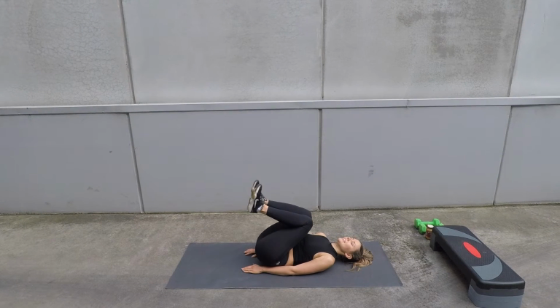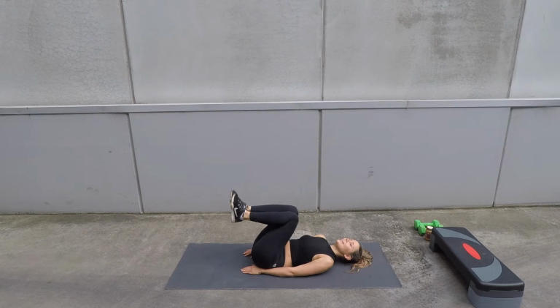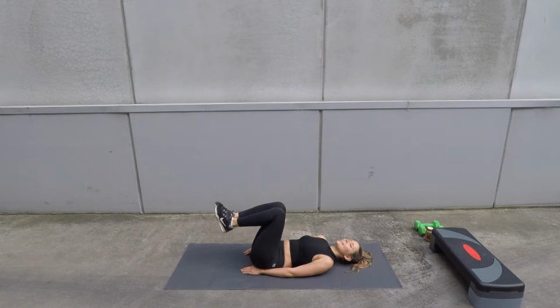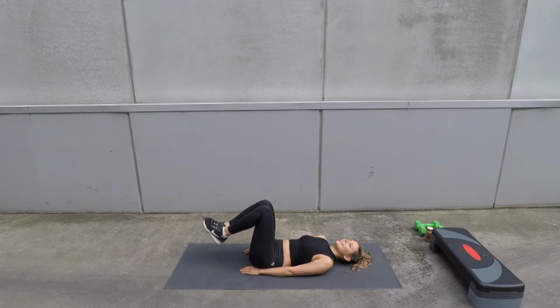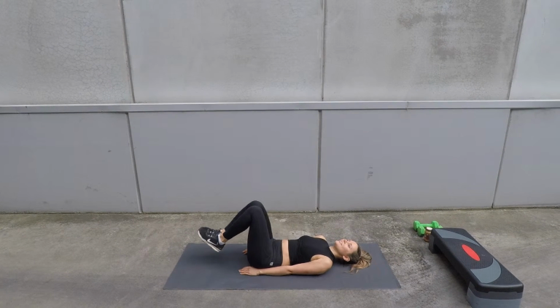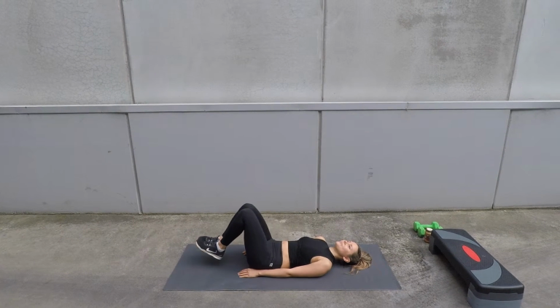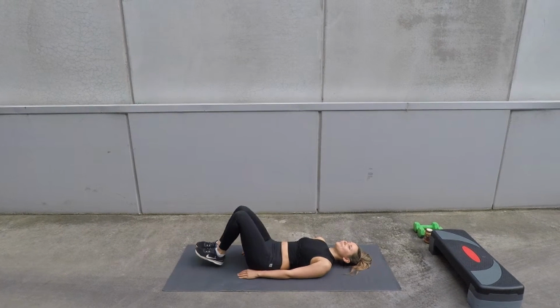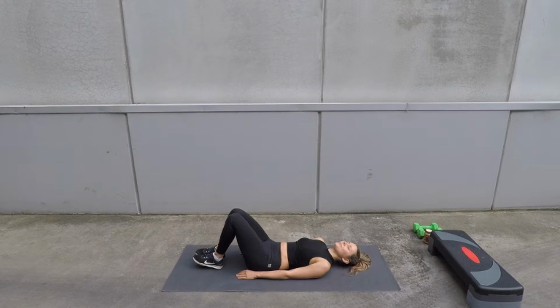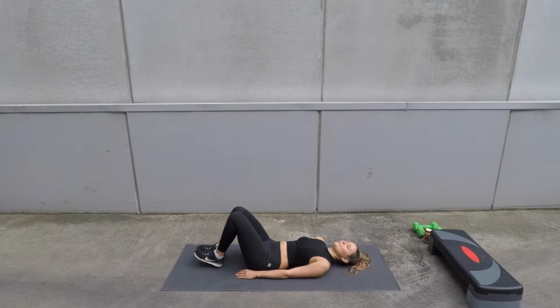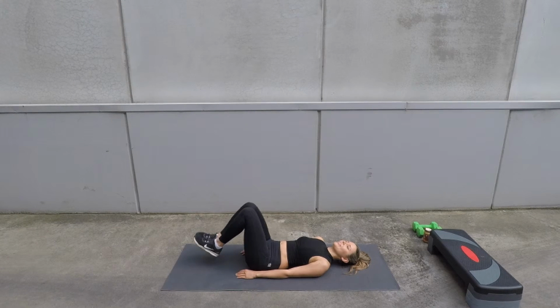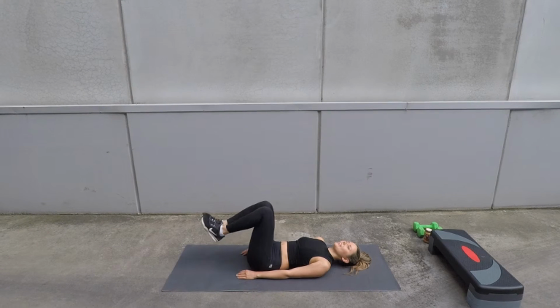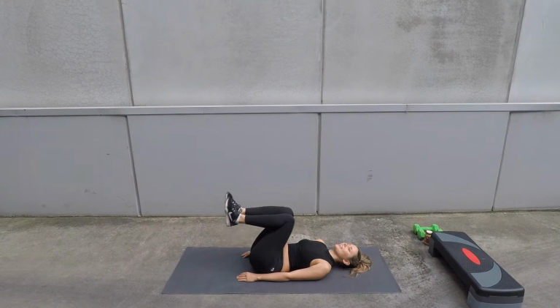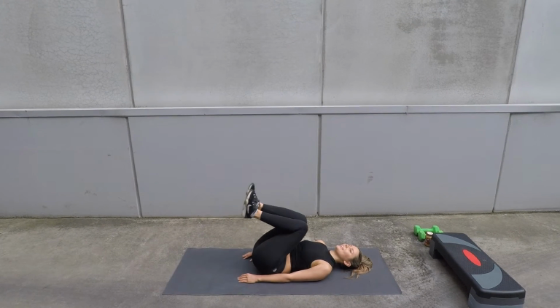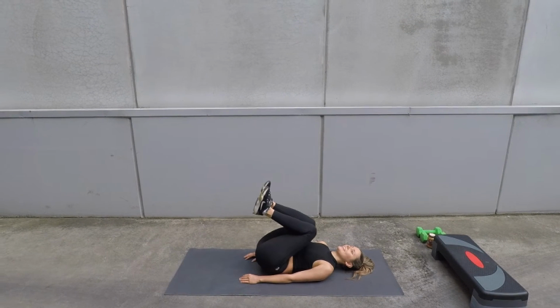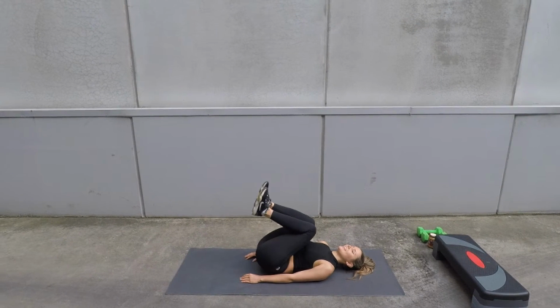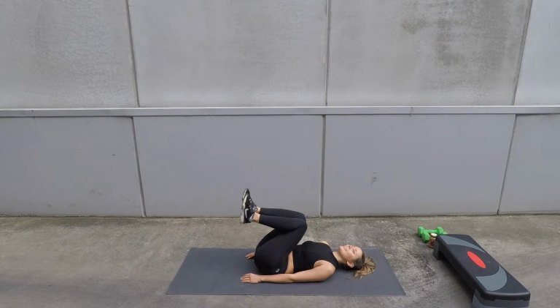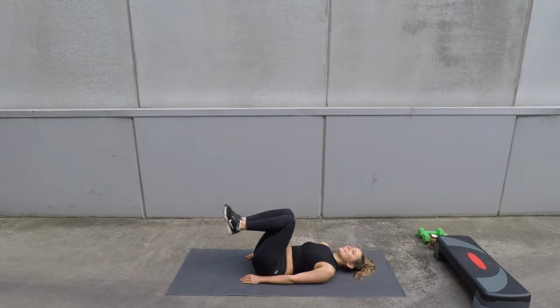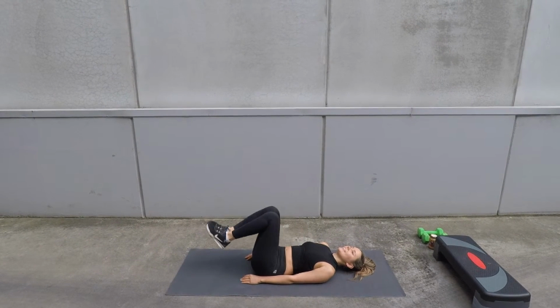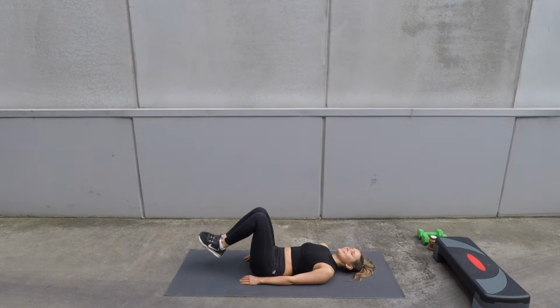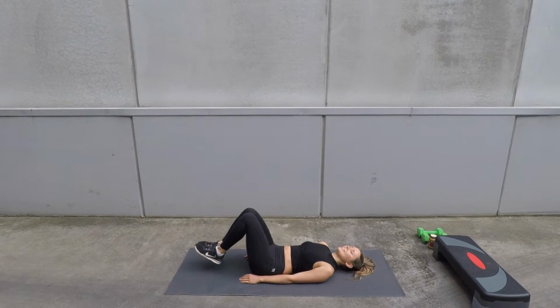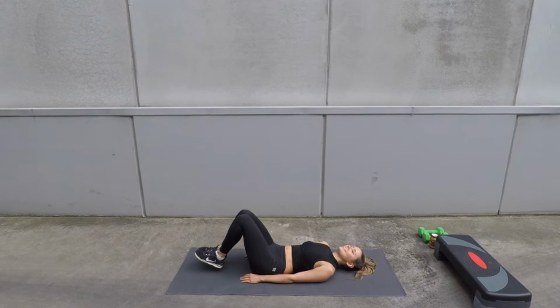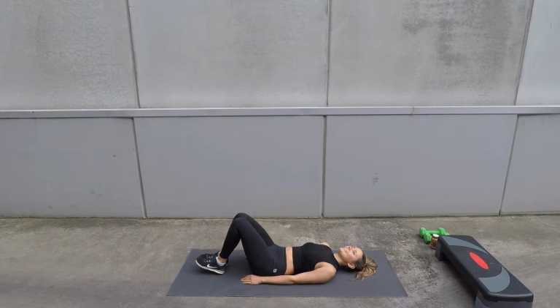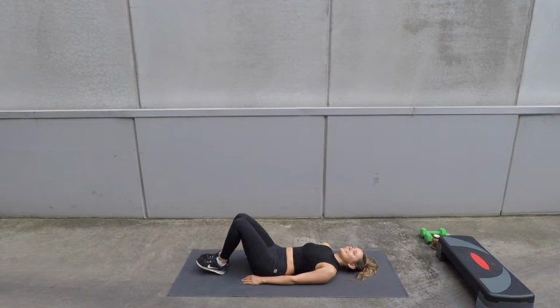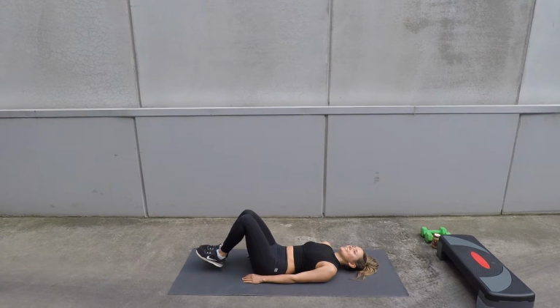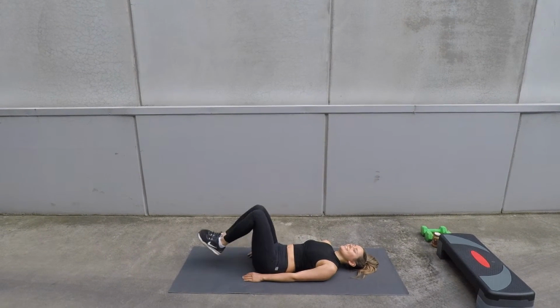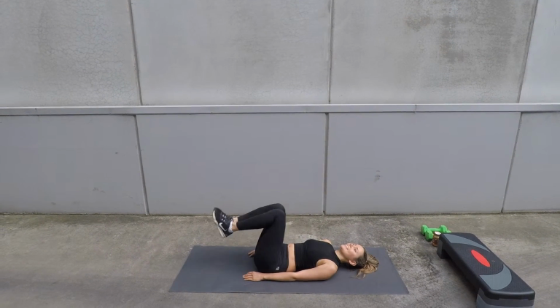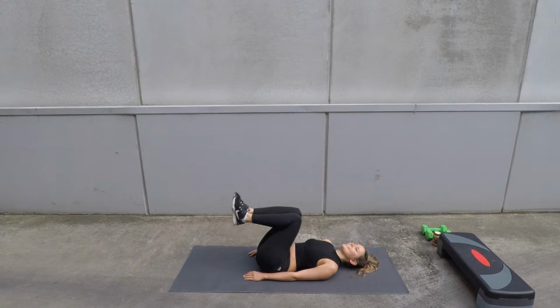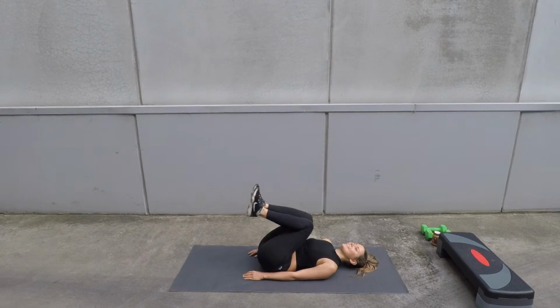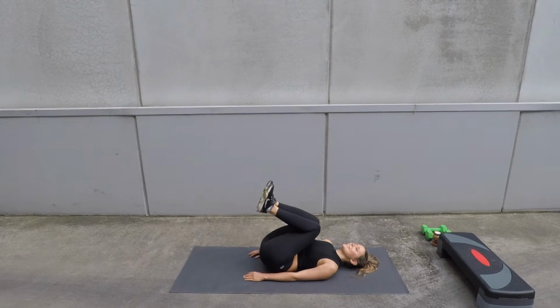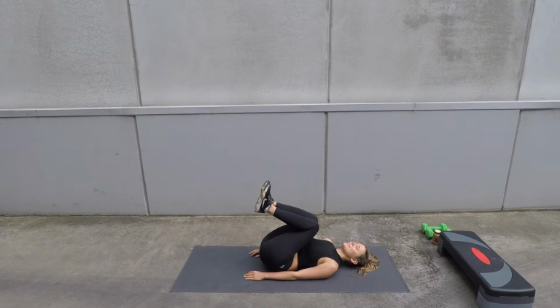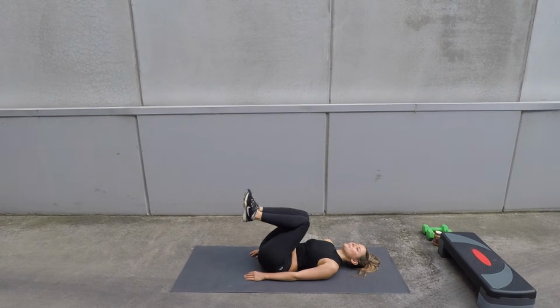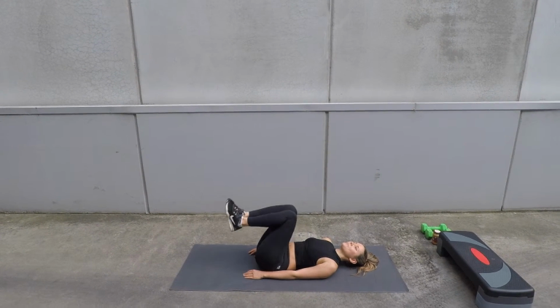Rest your head back down if your neck is sore, and you can even put your hands under your bum to help your back.